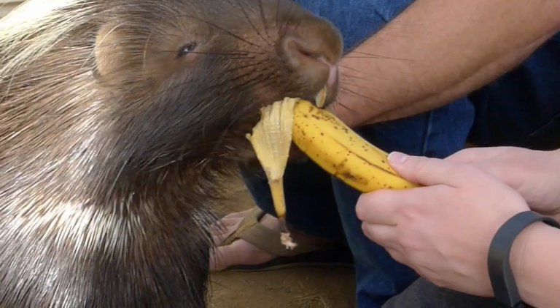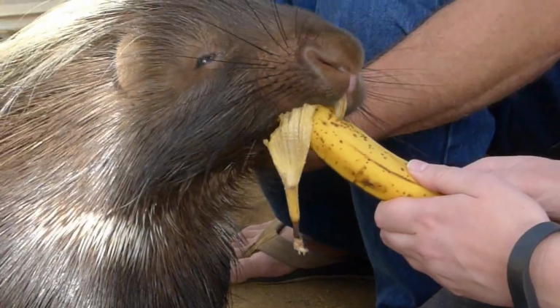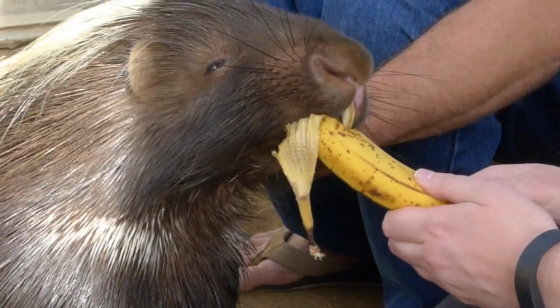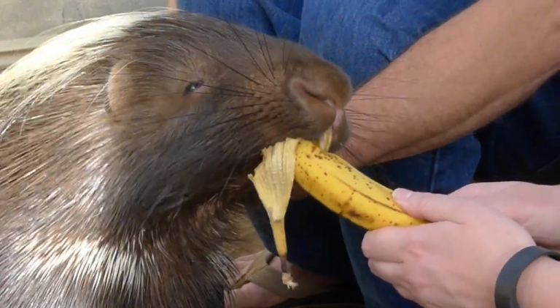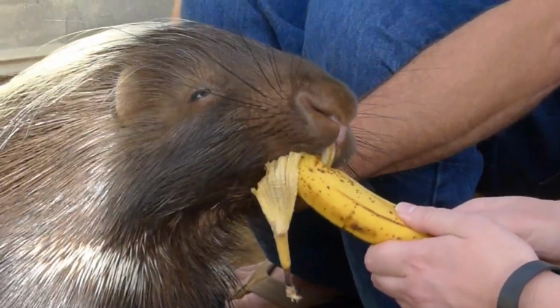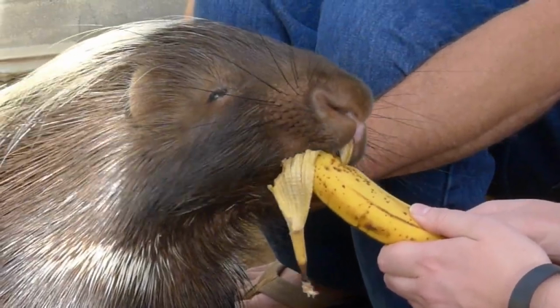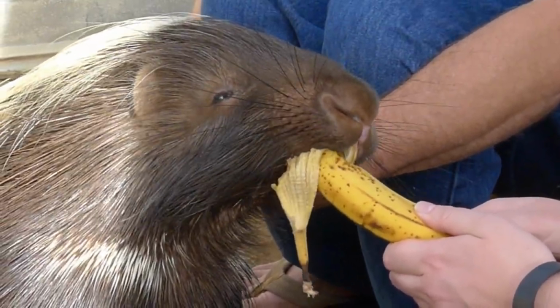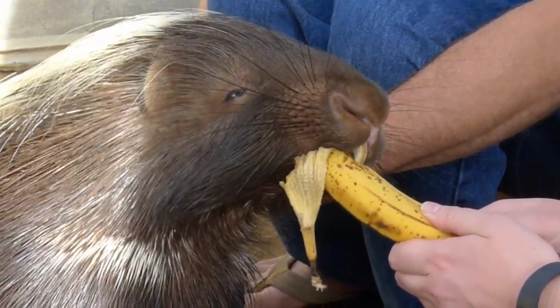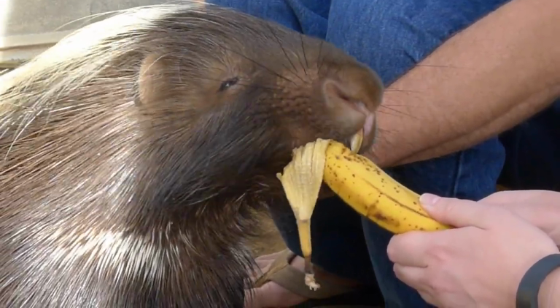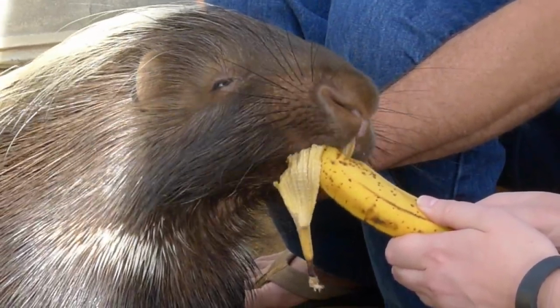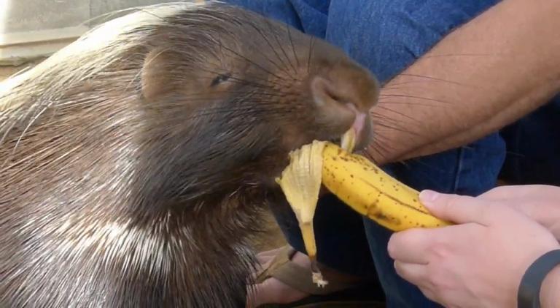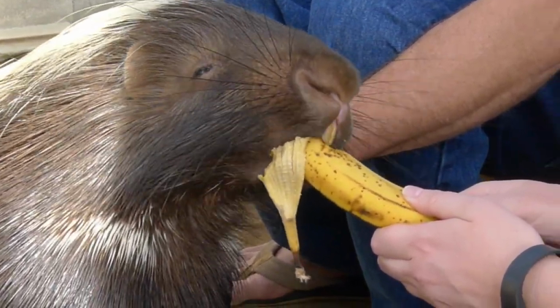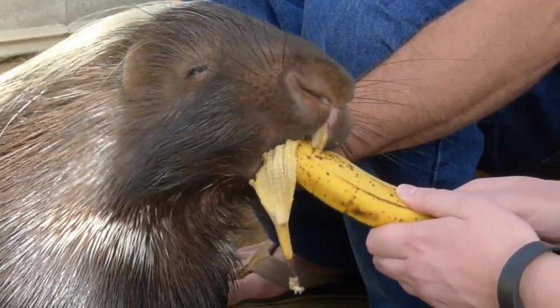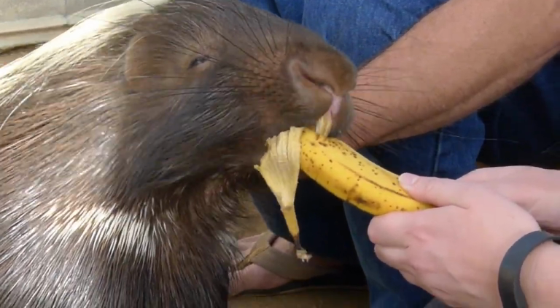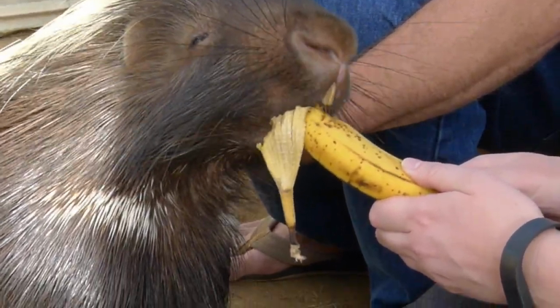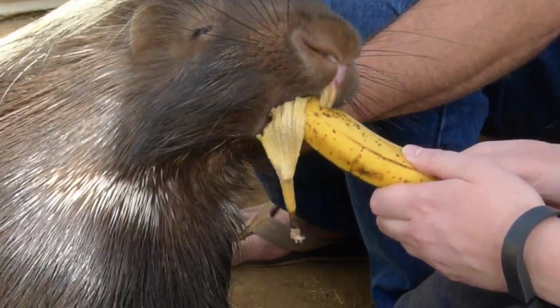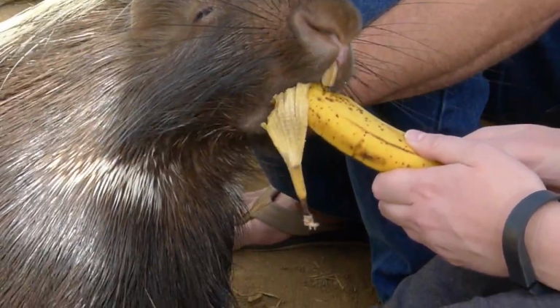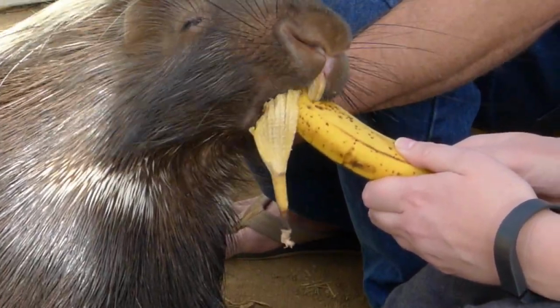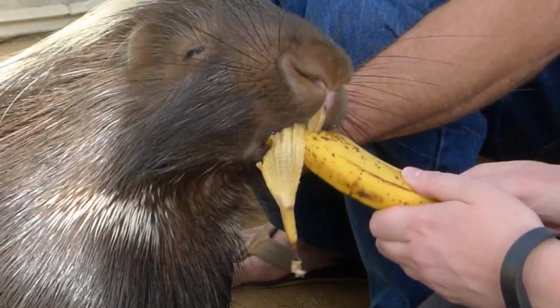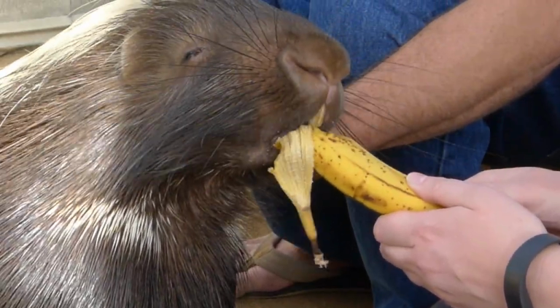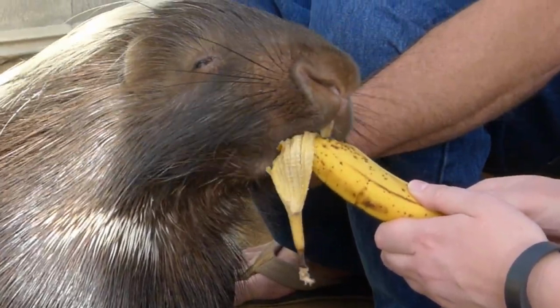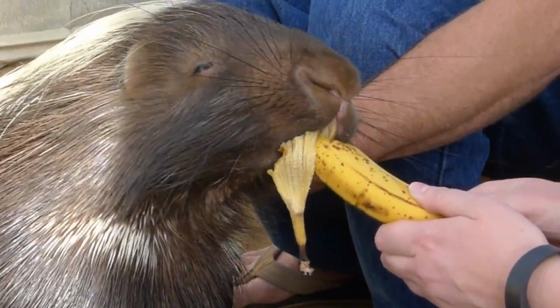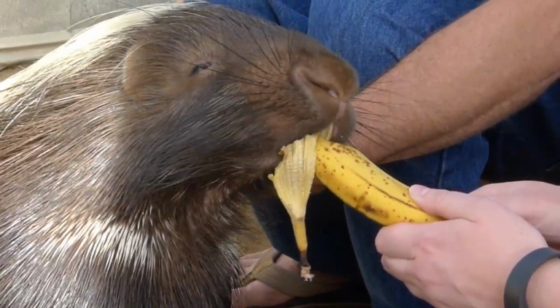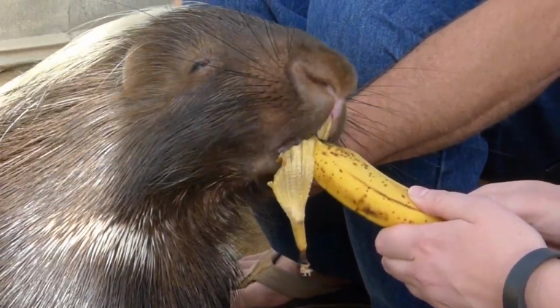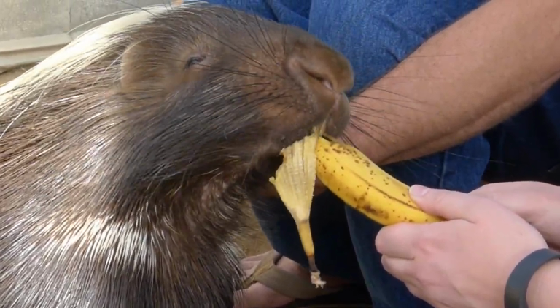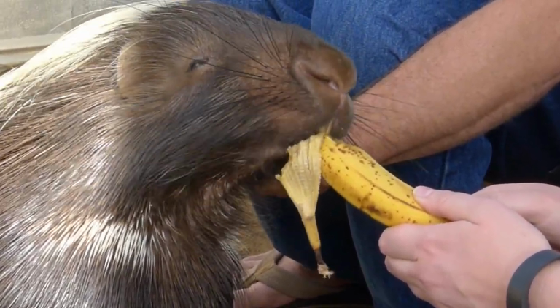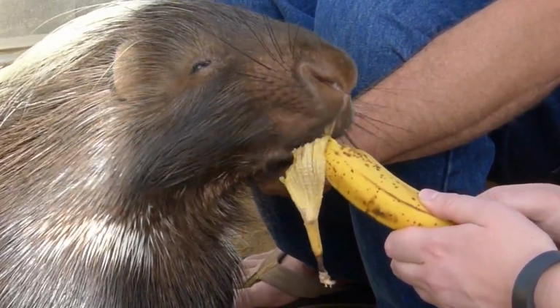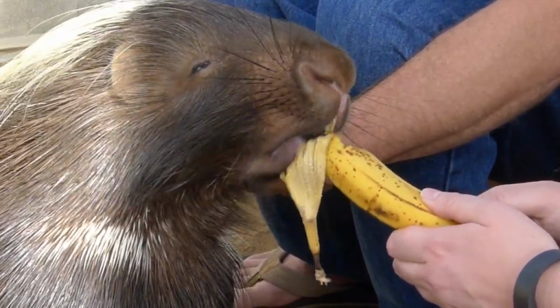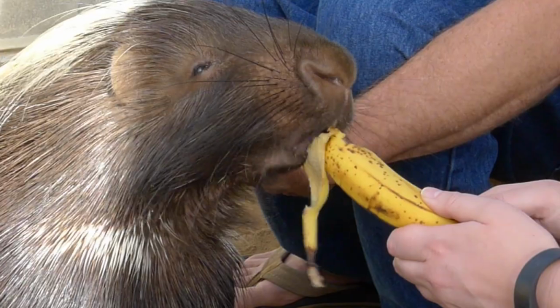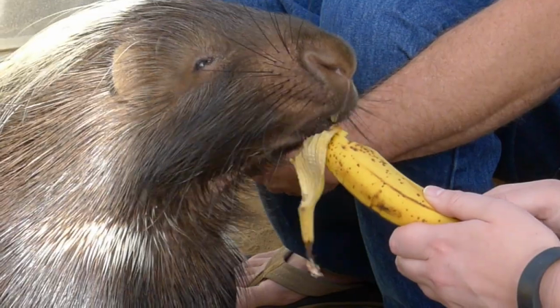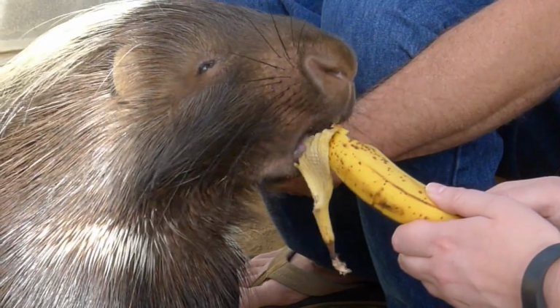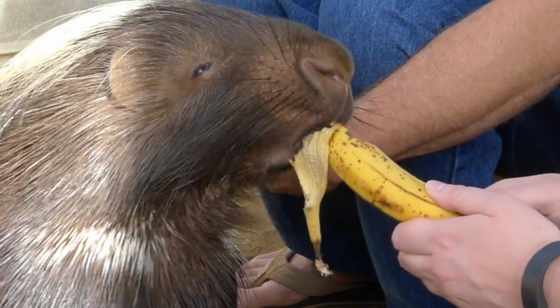A lot of times it caves in on them, or it floods, or they get sick and you can't get them out of the burrow.